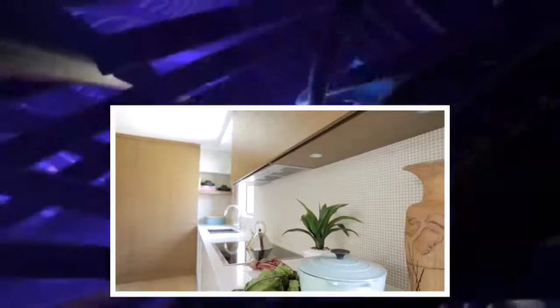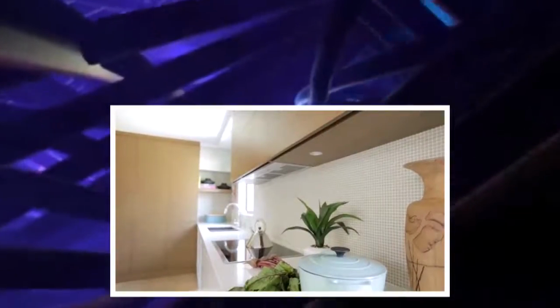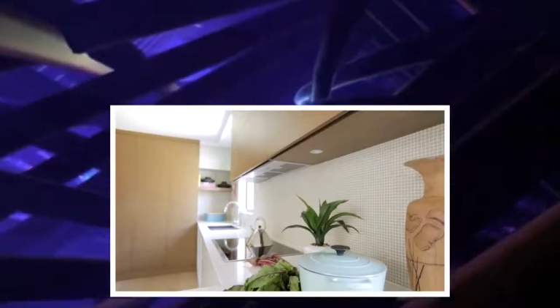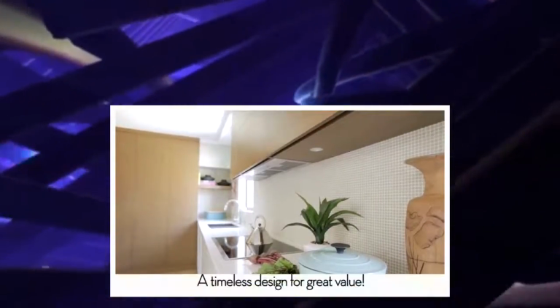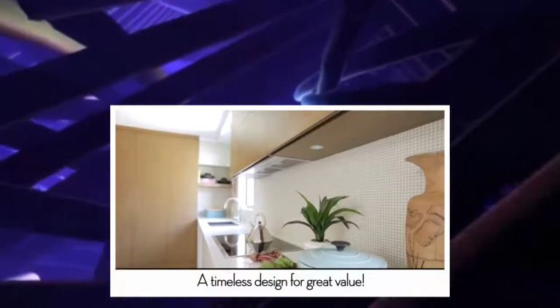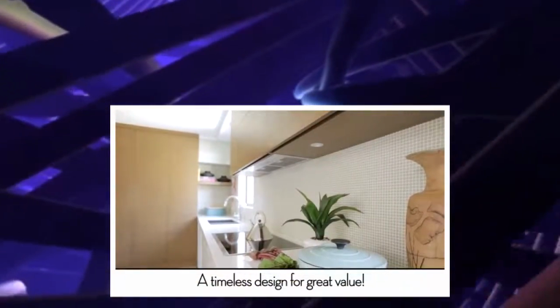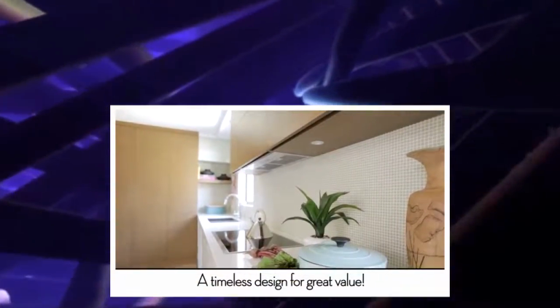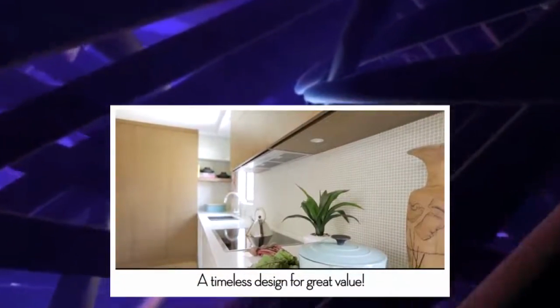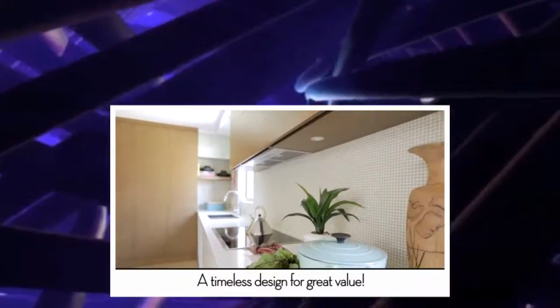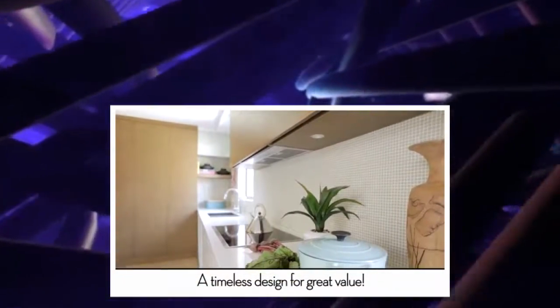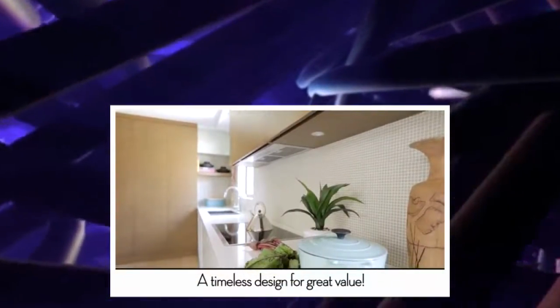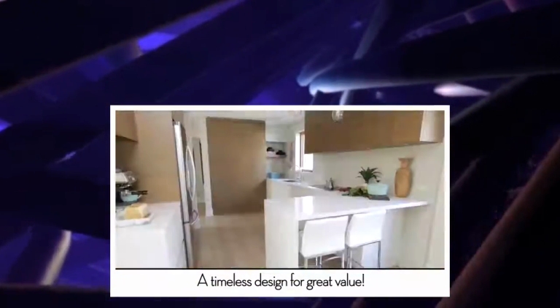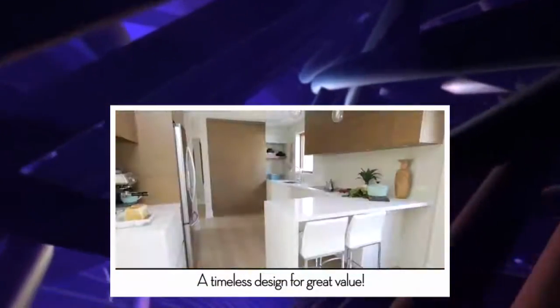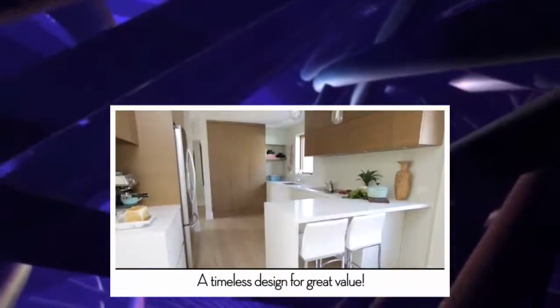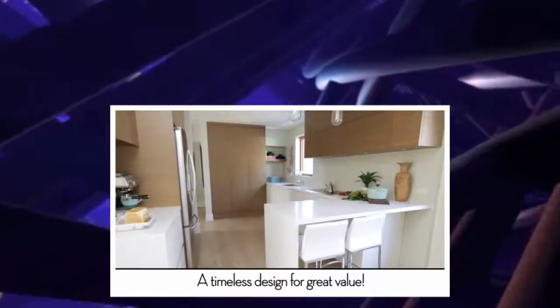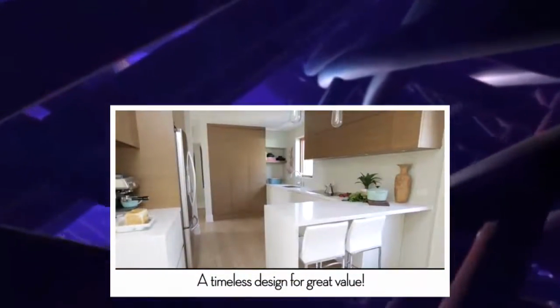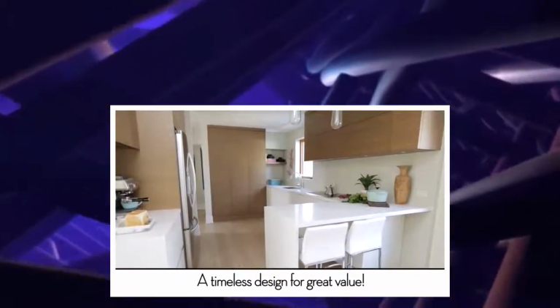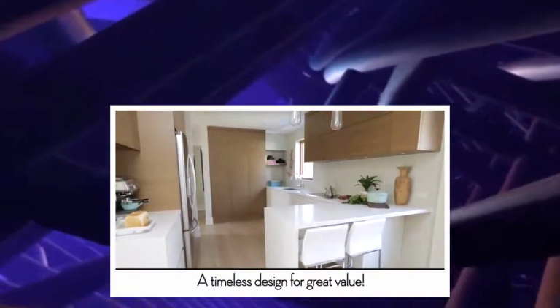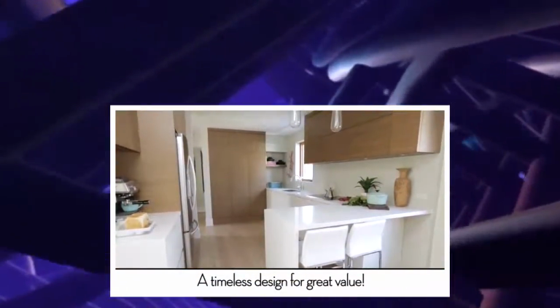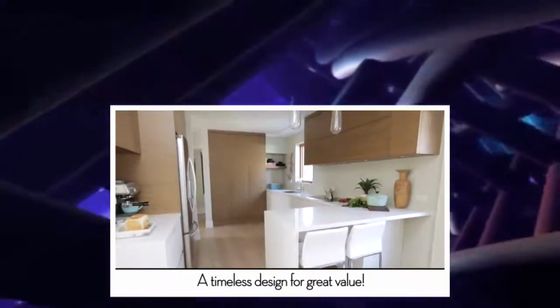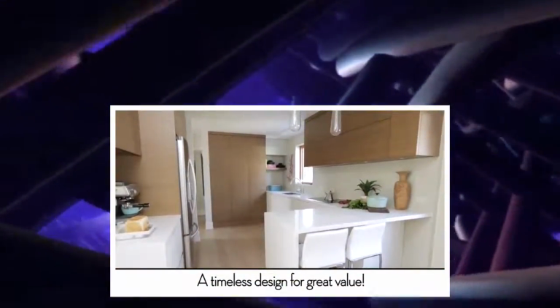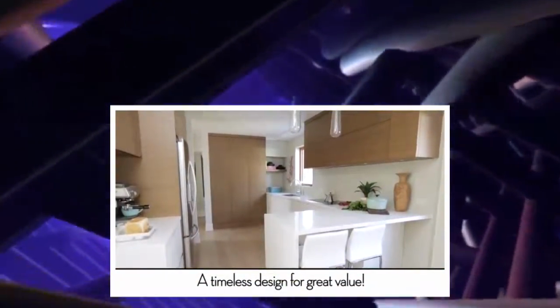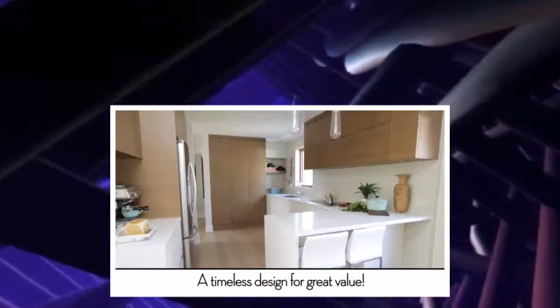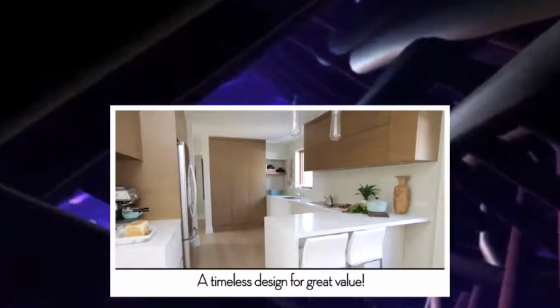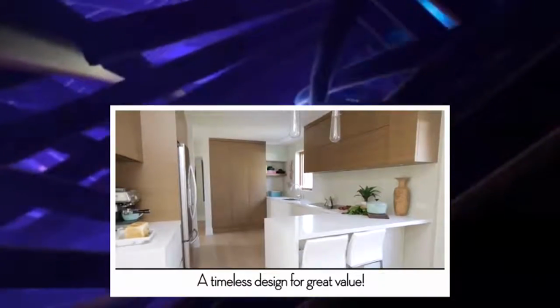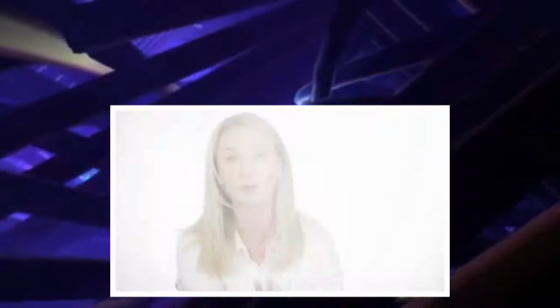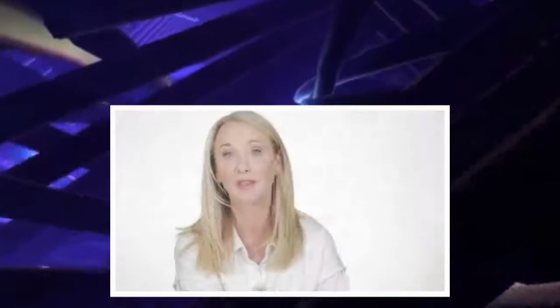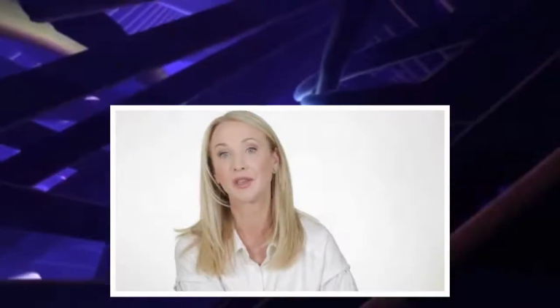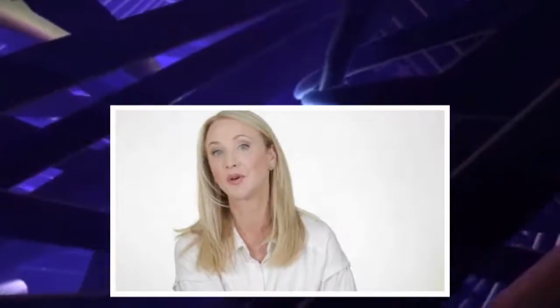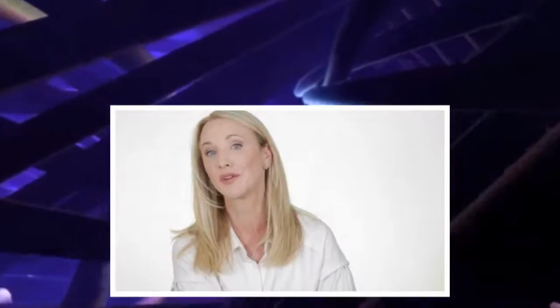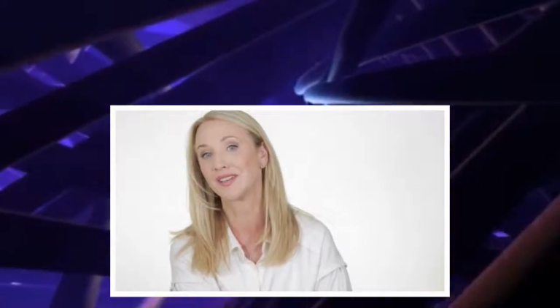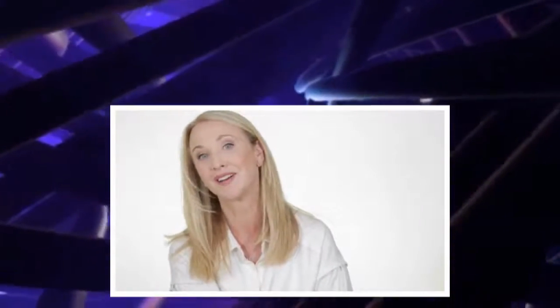Overall, this kitchen is very timeless. It's contemporary, very sleek and minimal. I do not think it will go out of style.